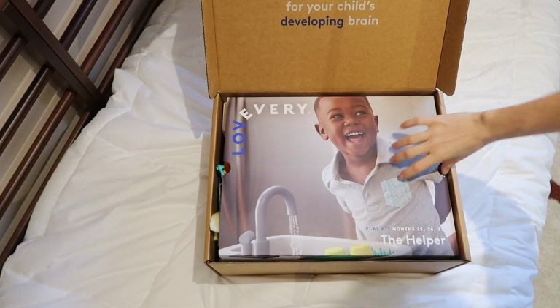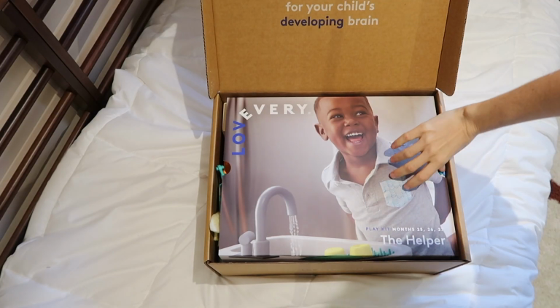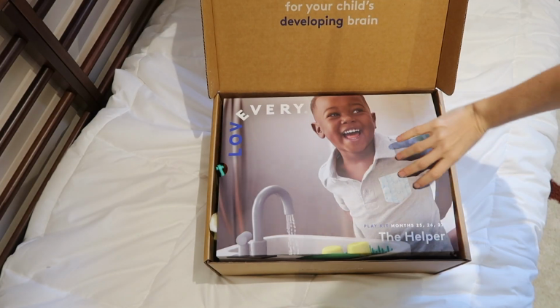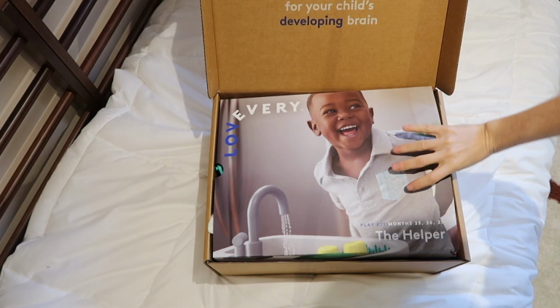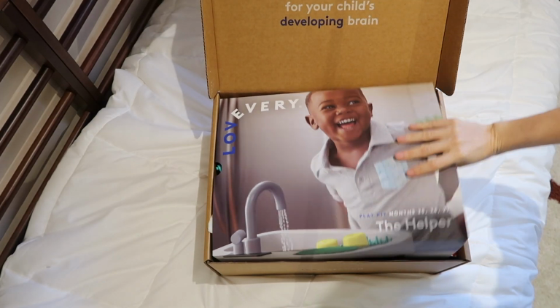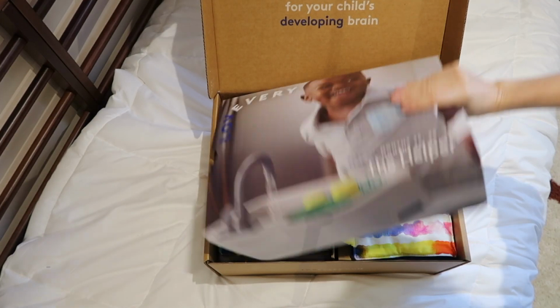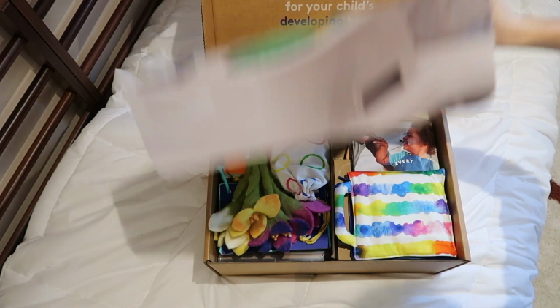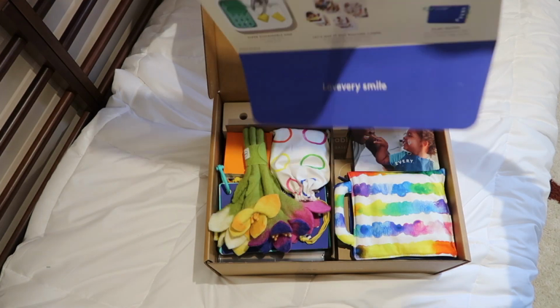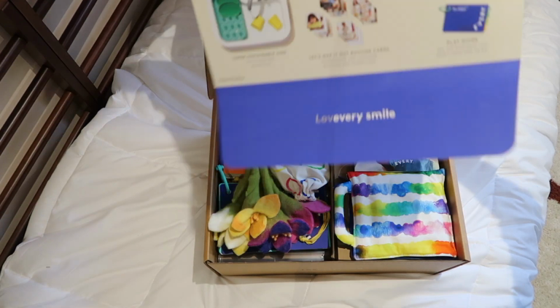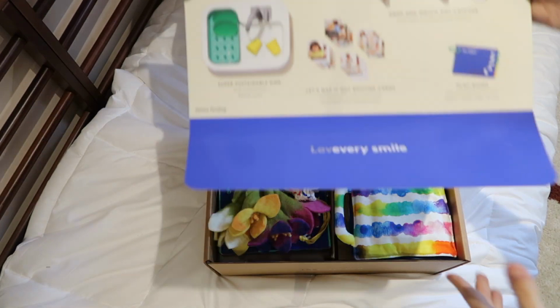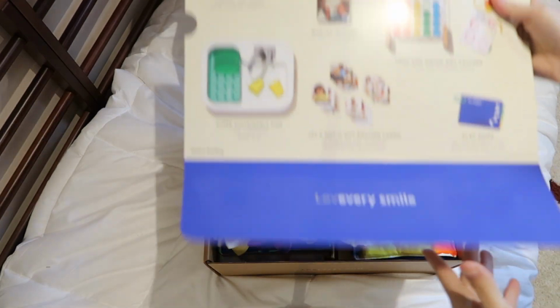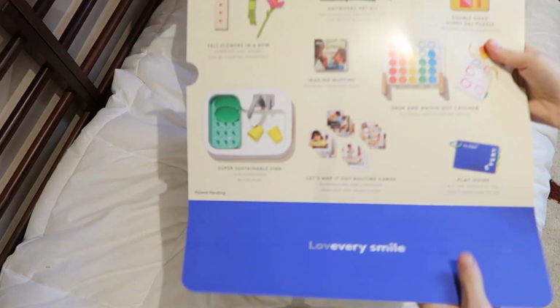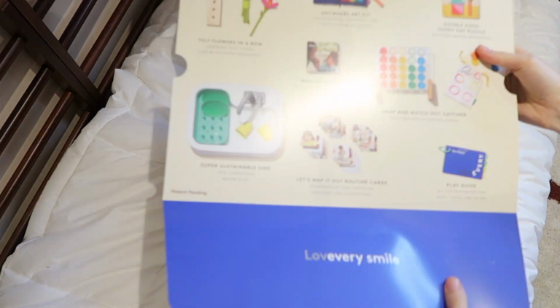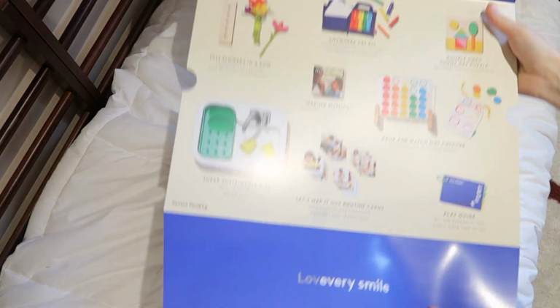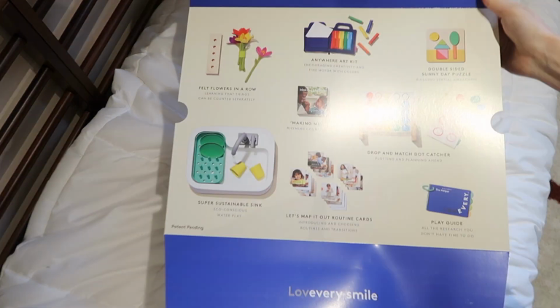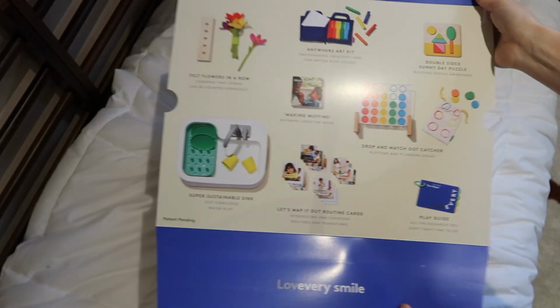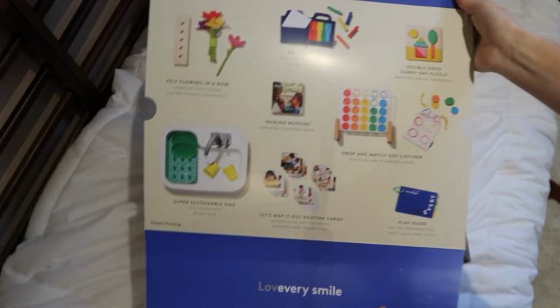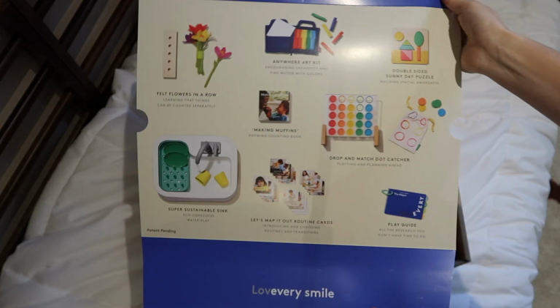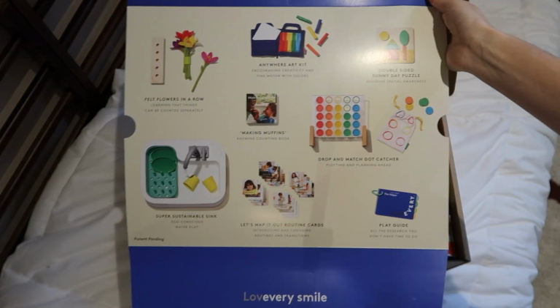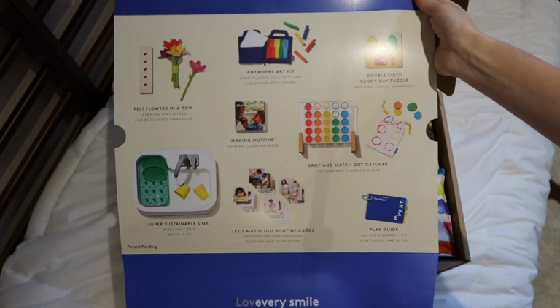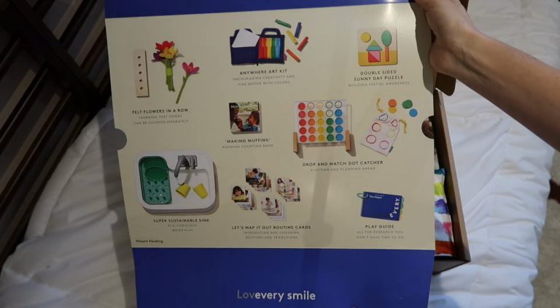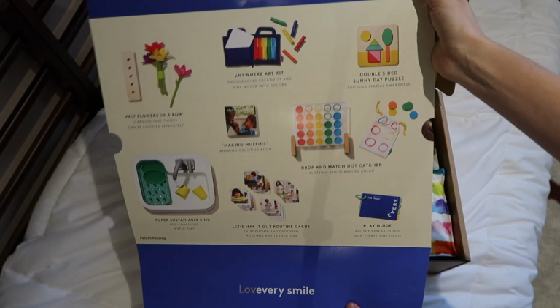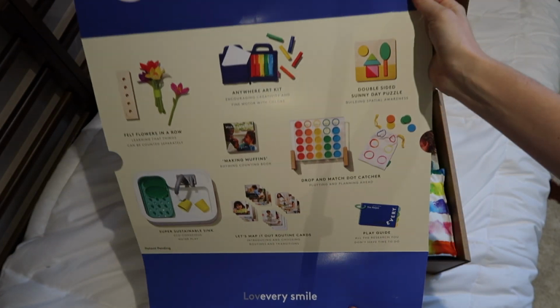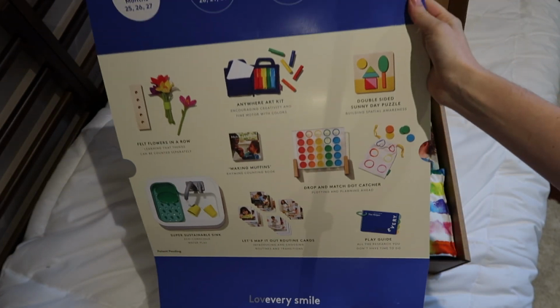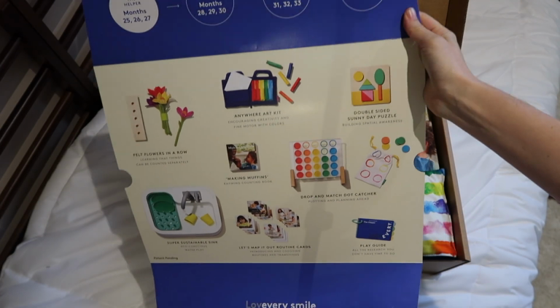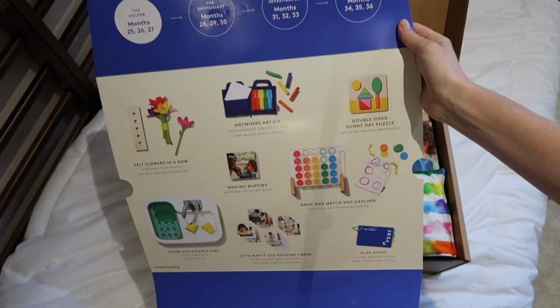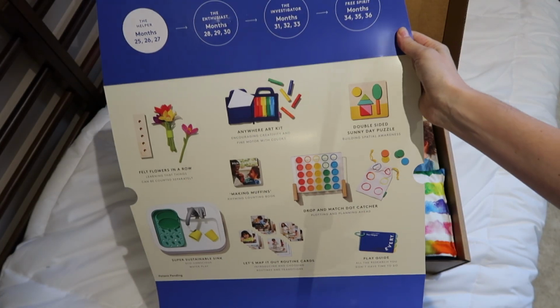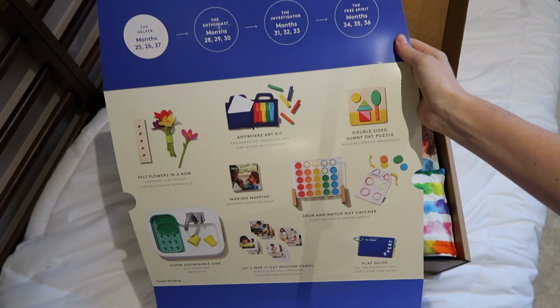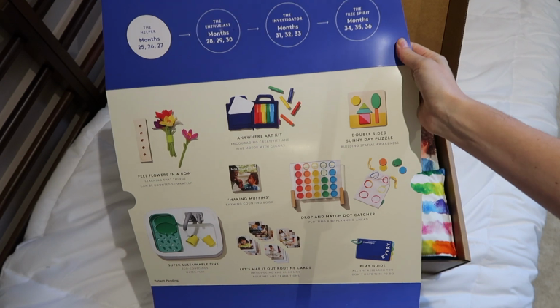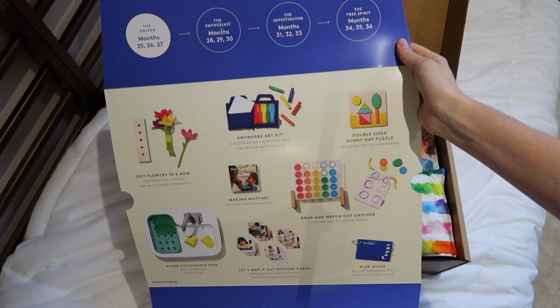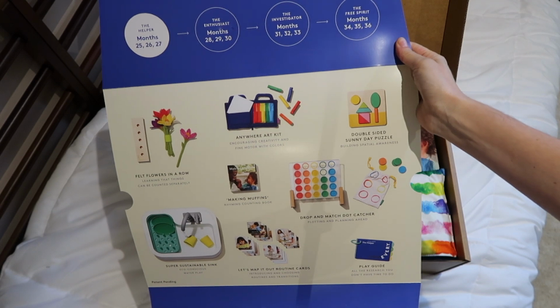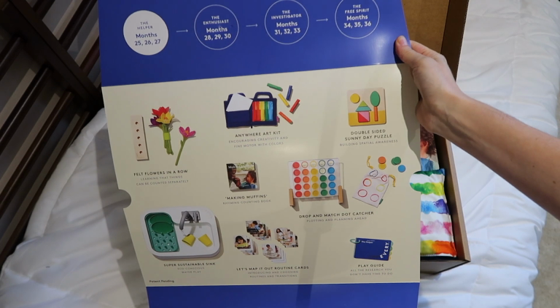The Helper Play Kit is the first in their two-to-three-year-old play kits, so we're in the toddler range now.